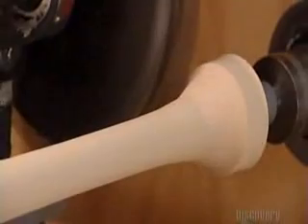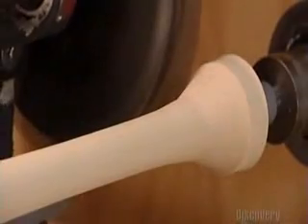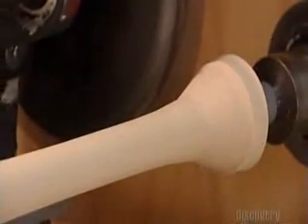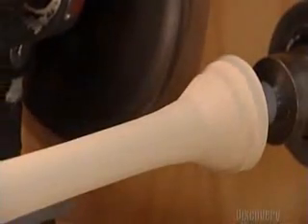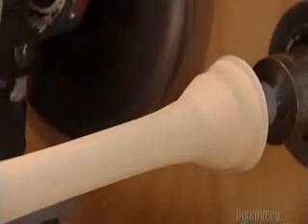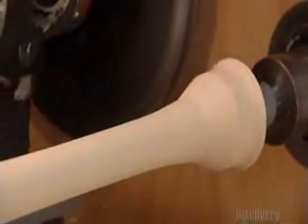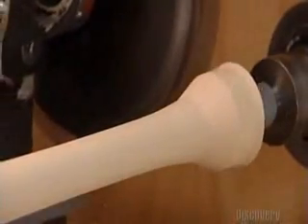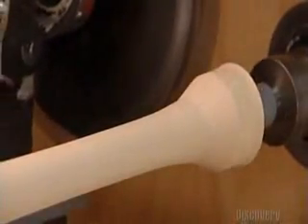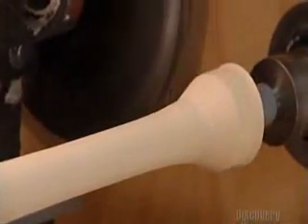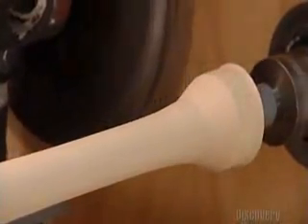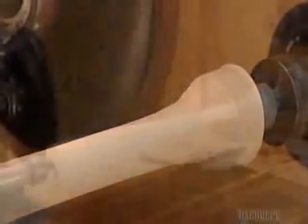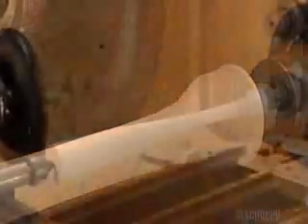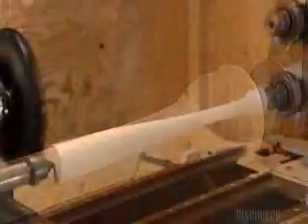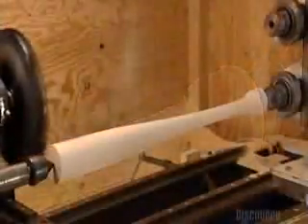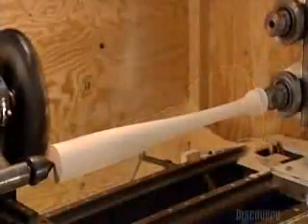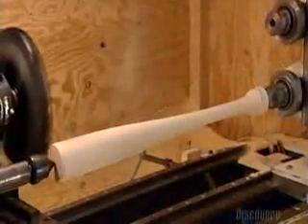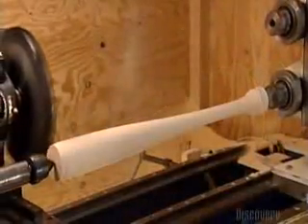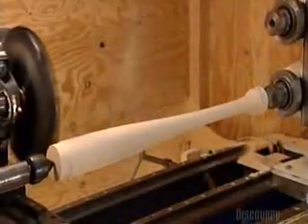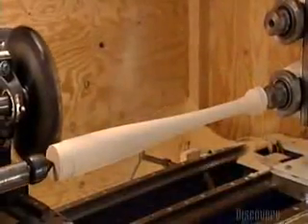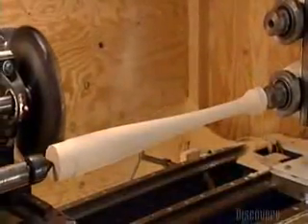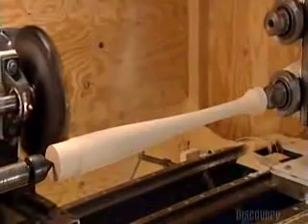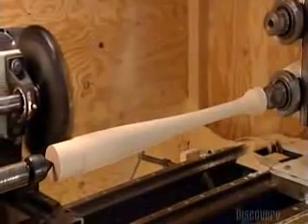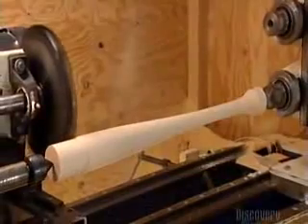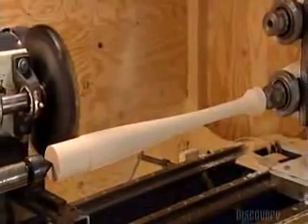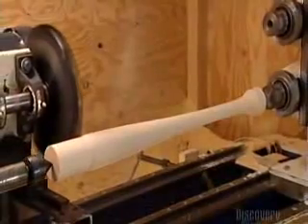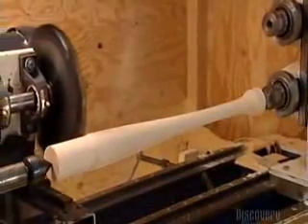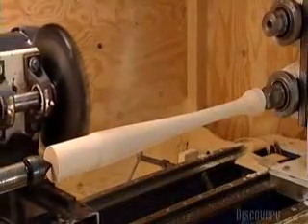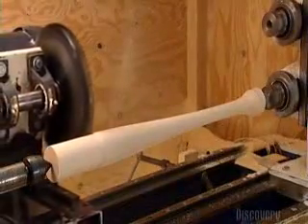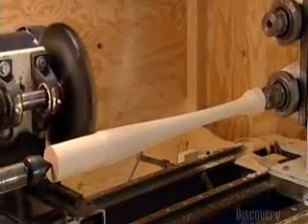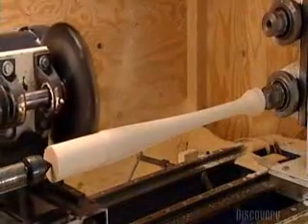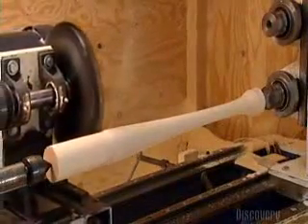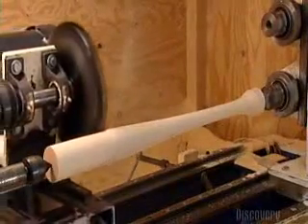It takes a total of three passes on this cutter to make the rough shape of a baseball bat. But it's quick work, completed in just three minutes.